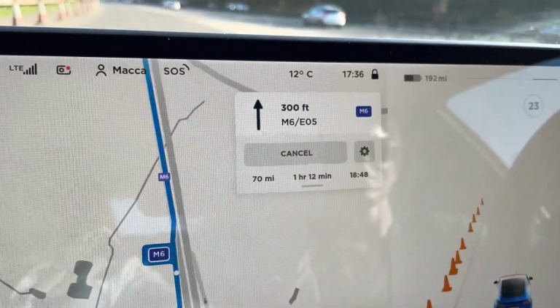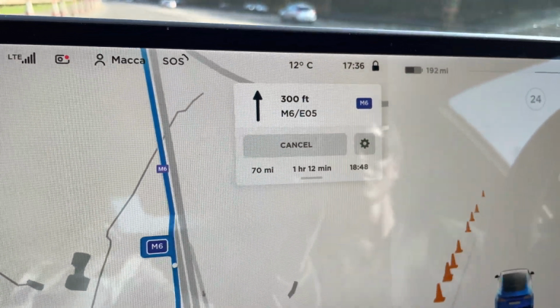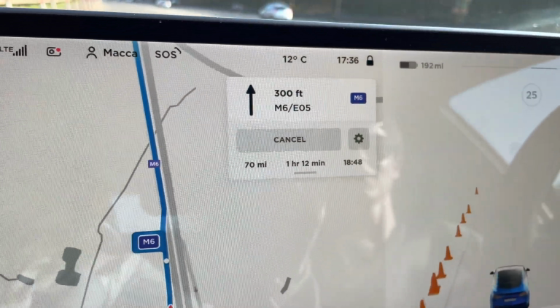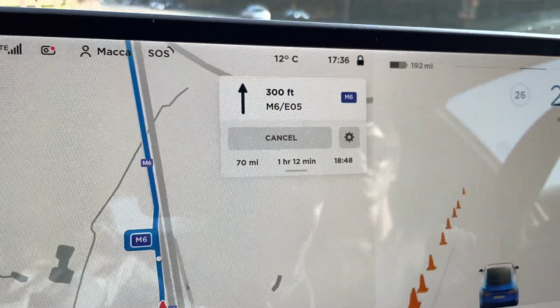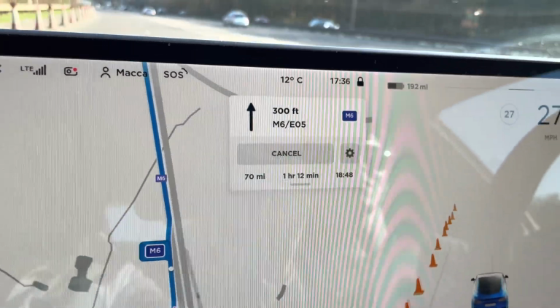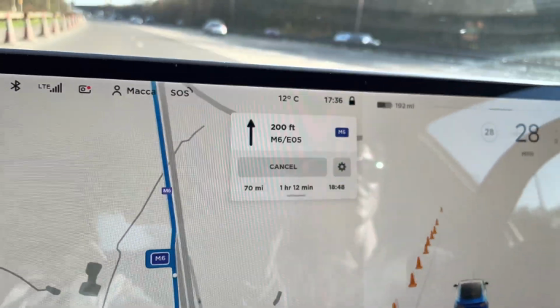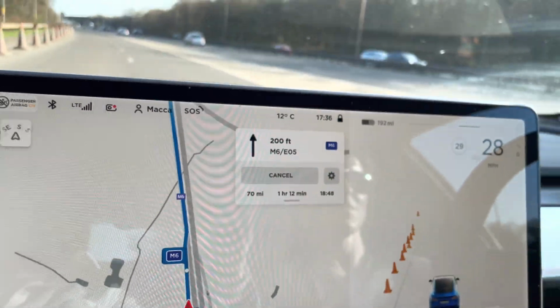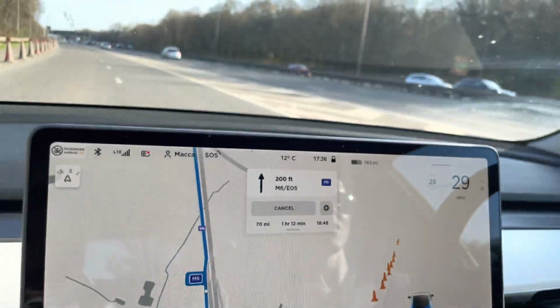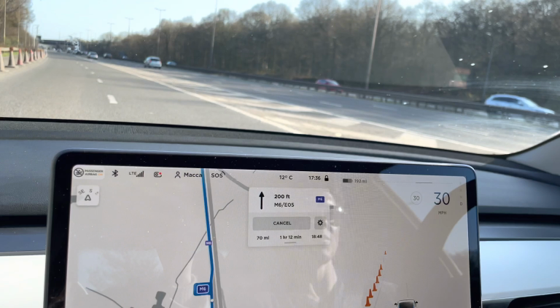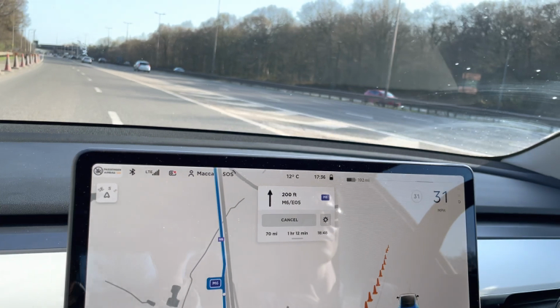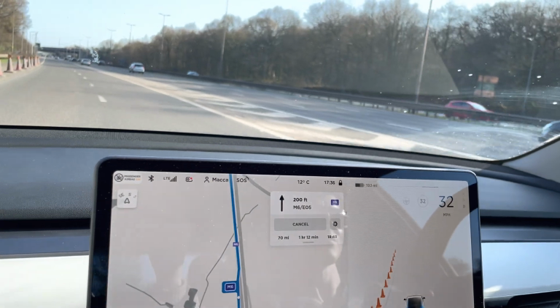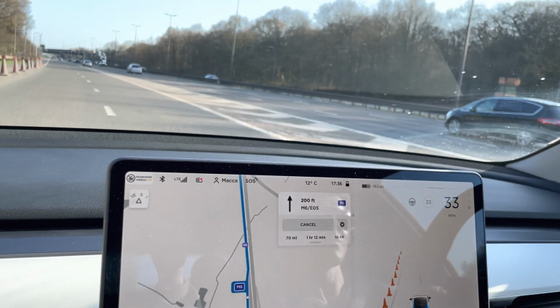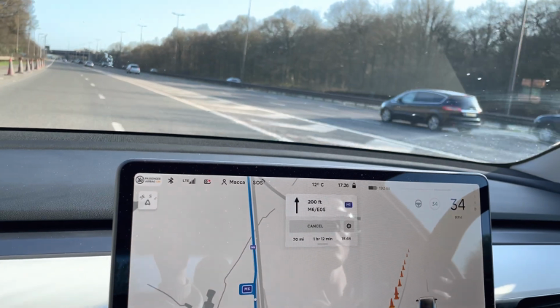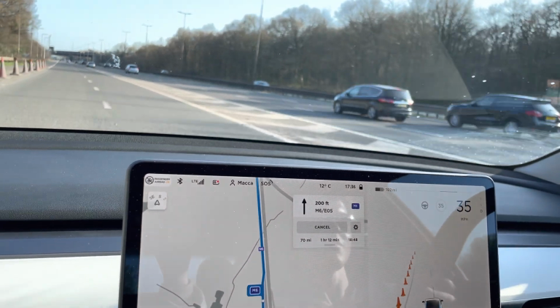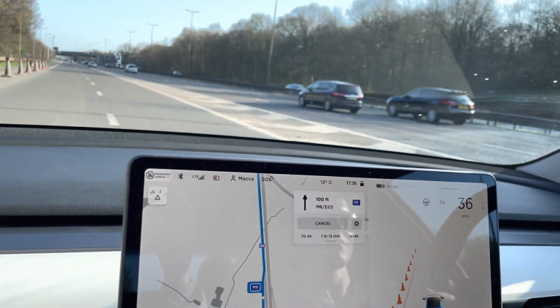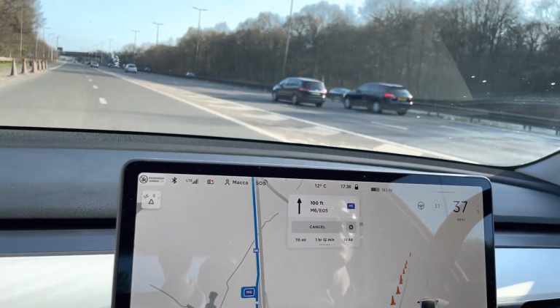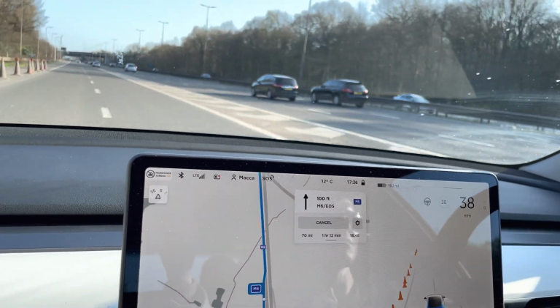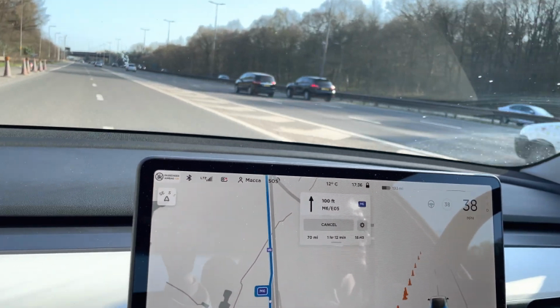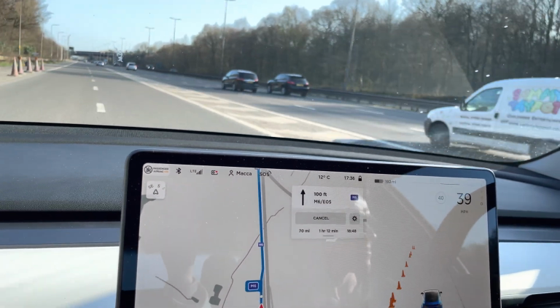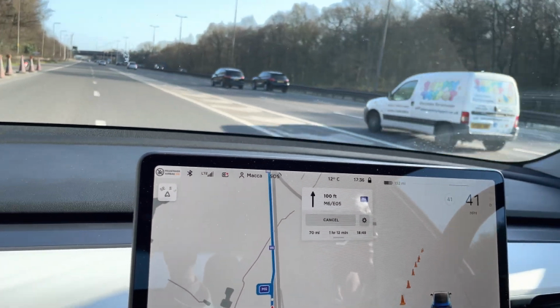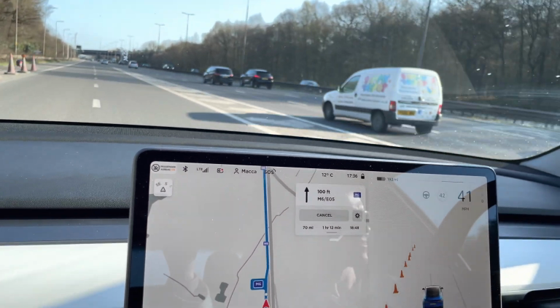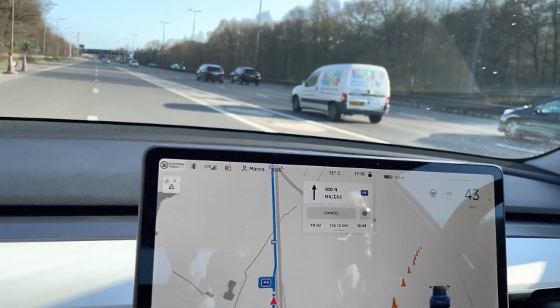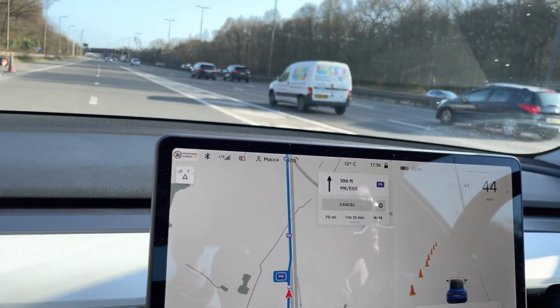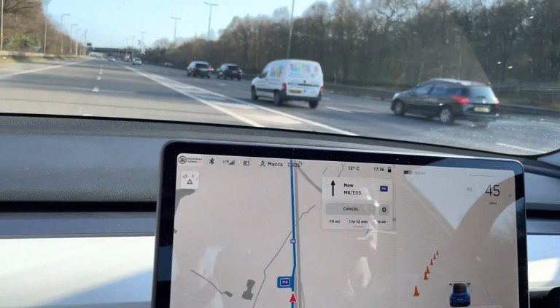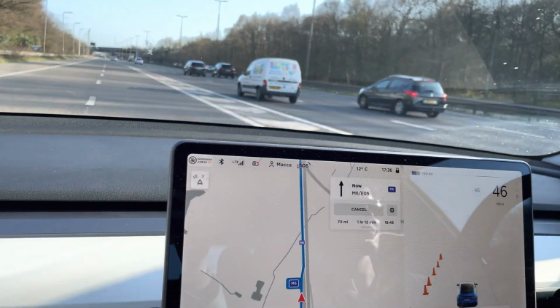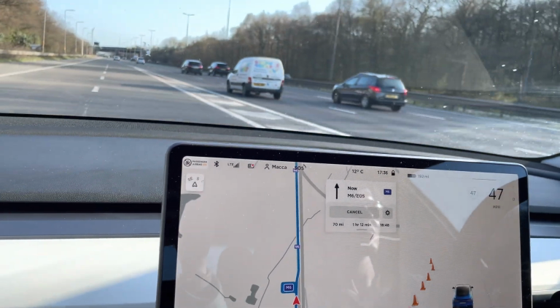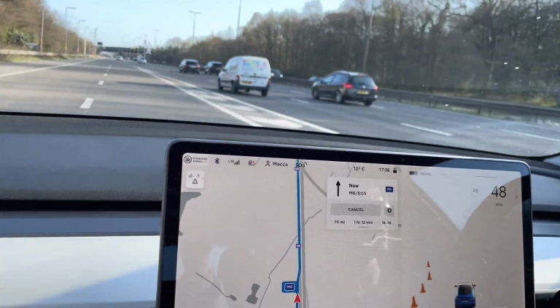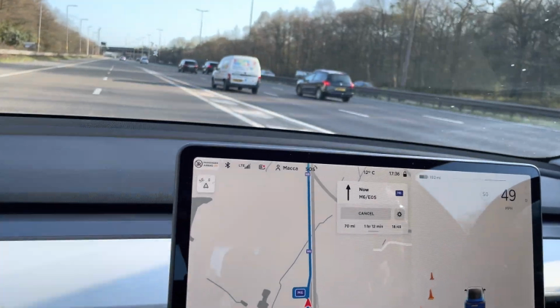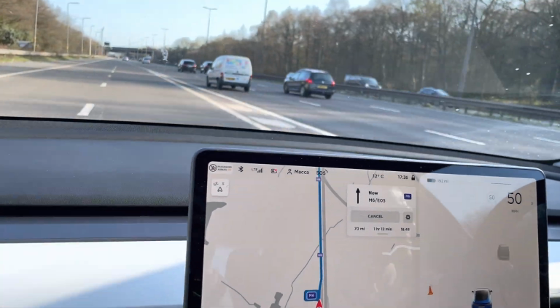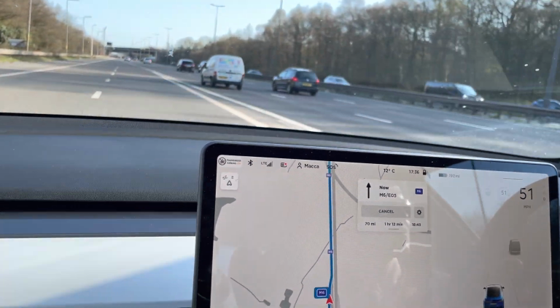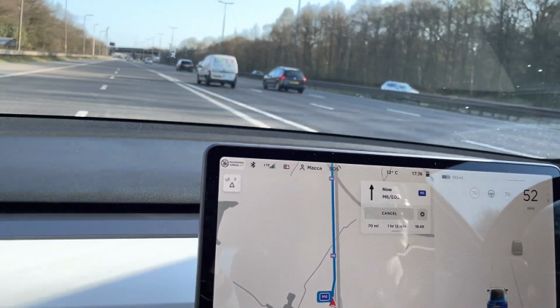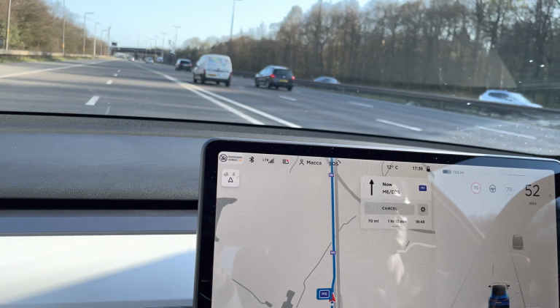So that's supercharging done — it was quite a pleasant experience. You just drive up, plug in, go and get a coffee, come back, it's done, and then get on your way.